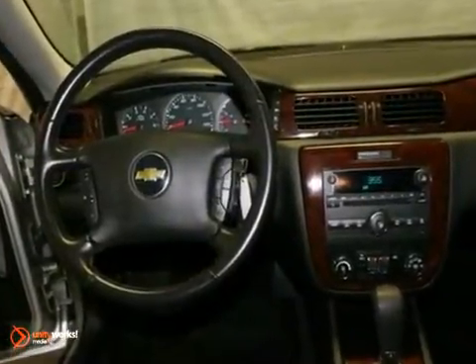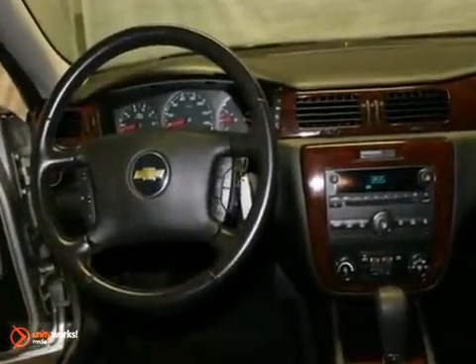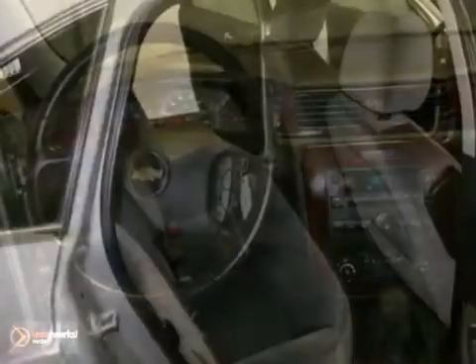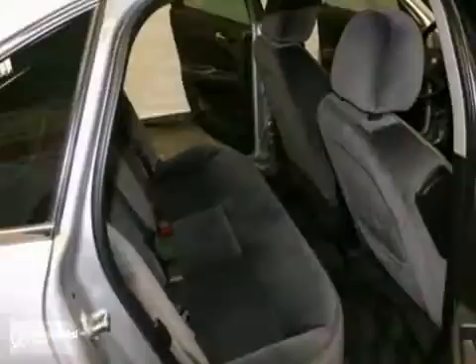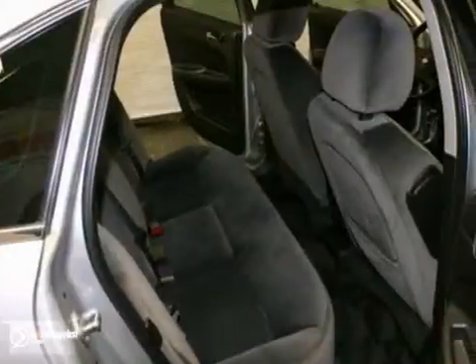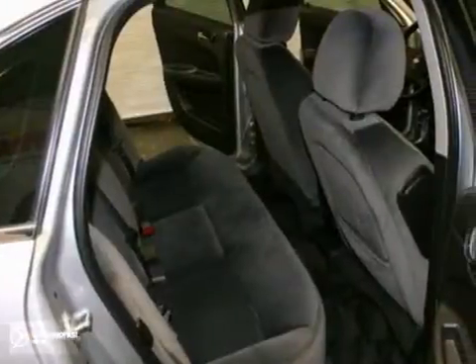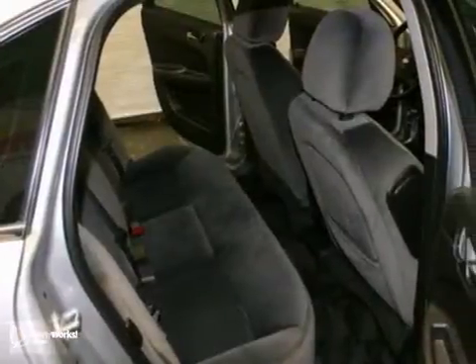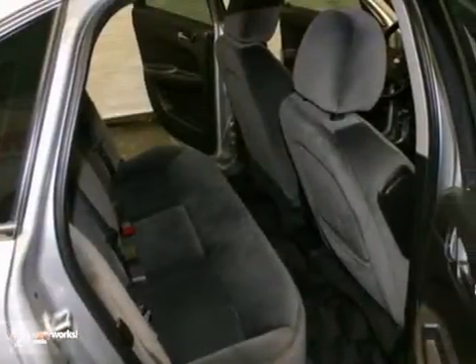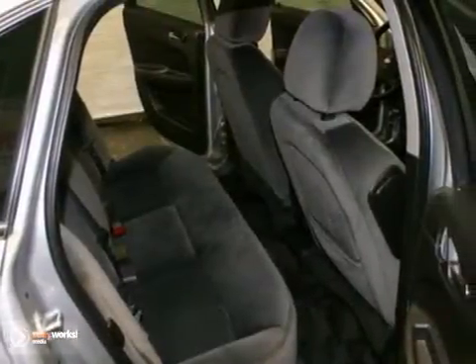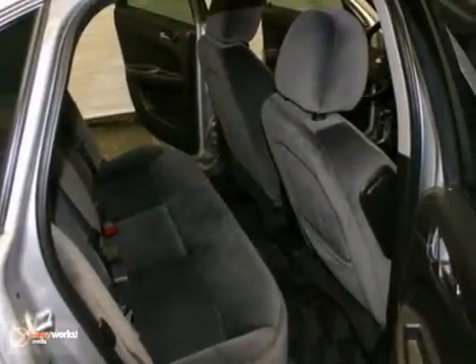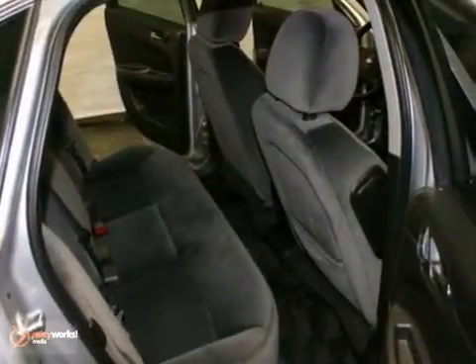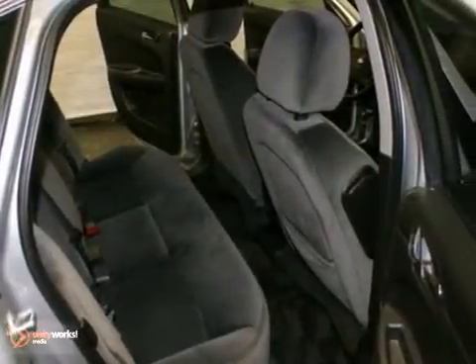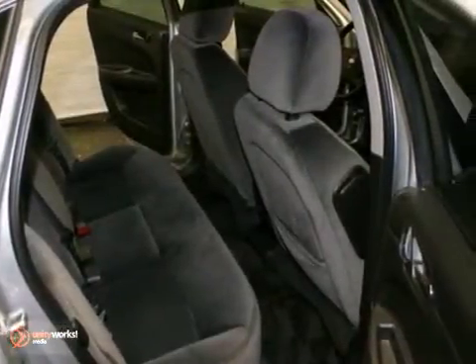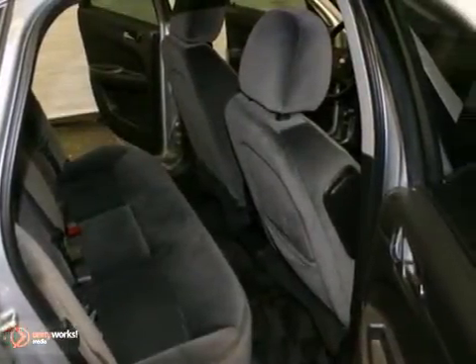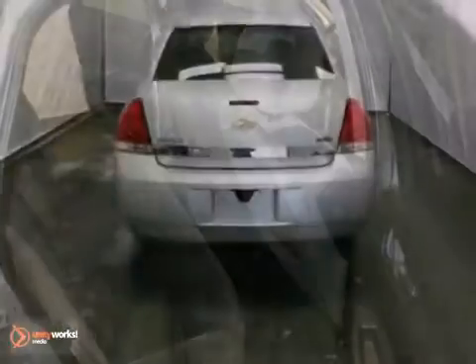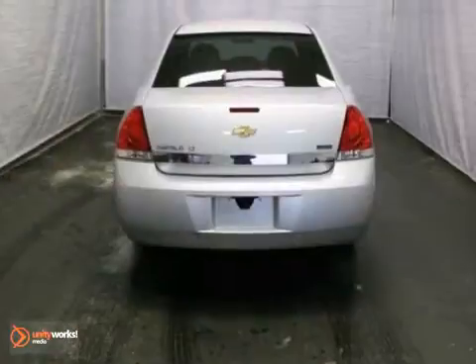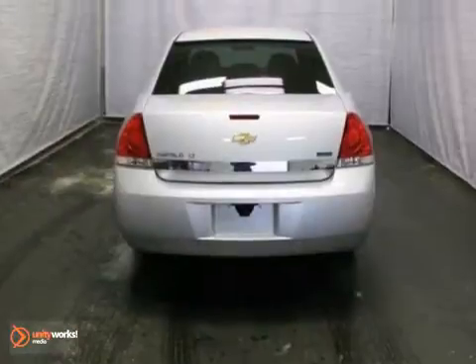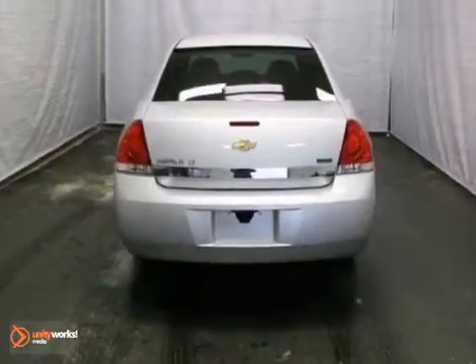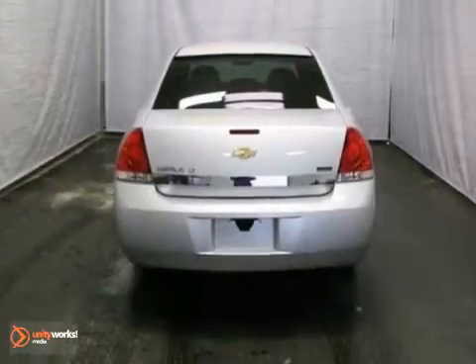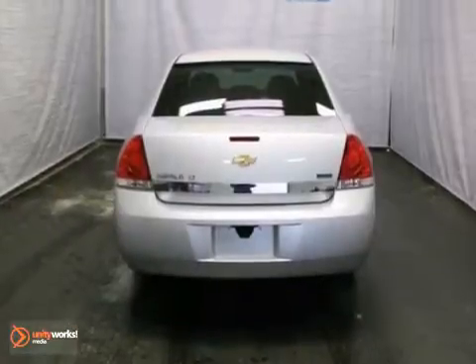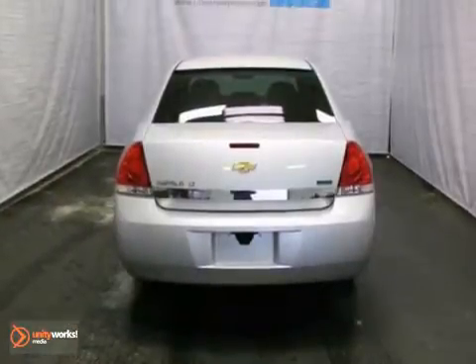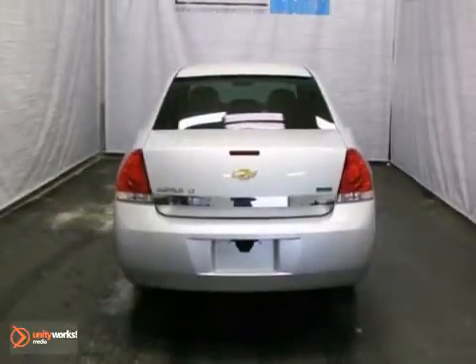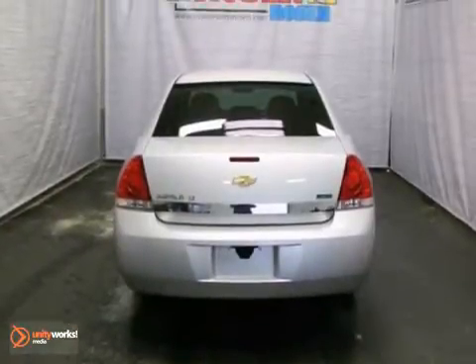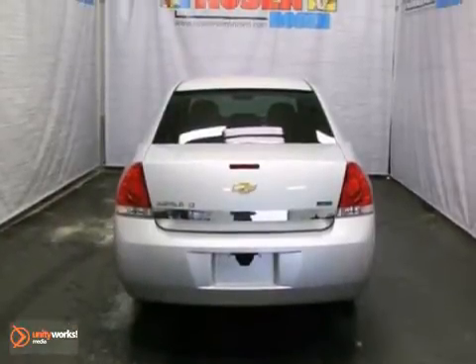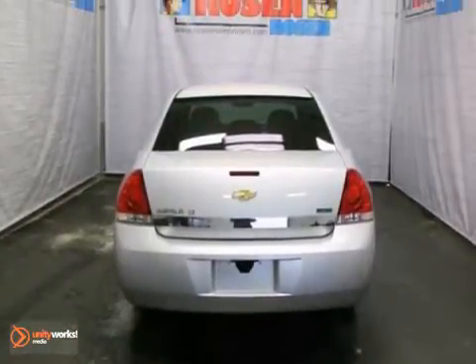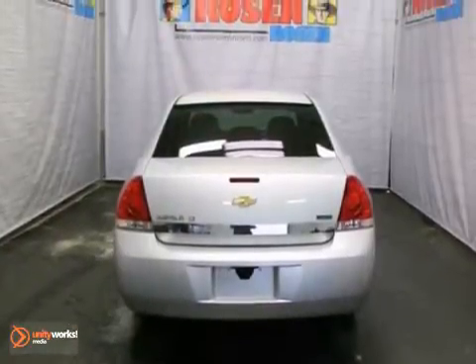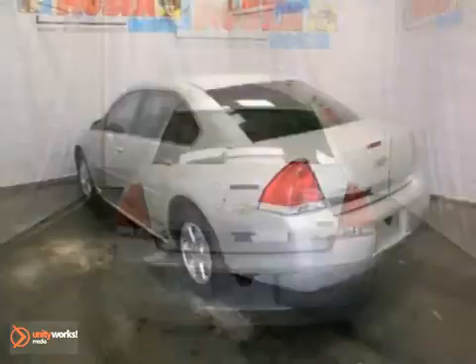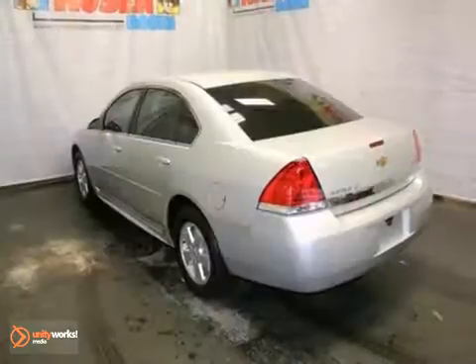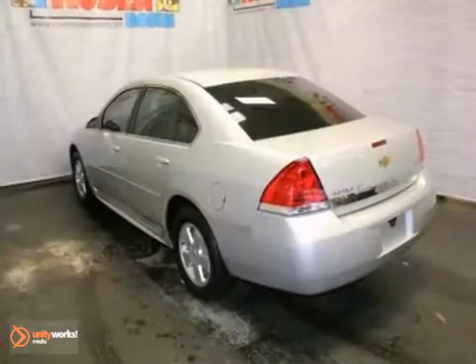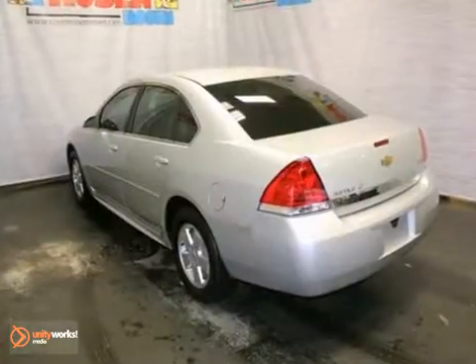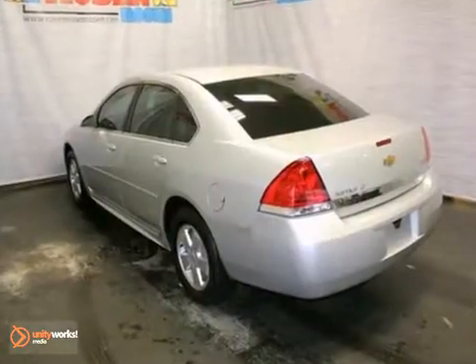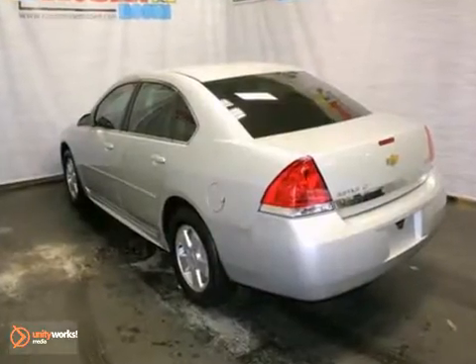Plus, it's been 100% safety inspected by our factory trained service technicians. Come on out and take it for a test drive today.